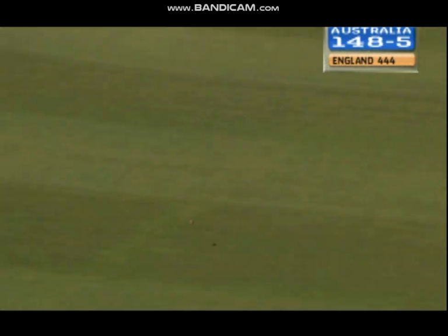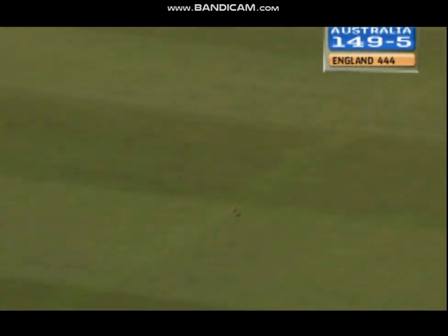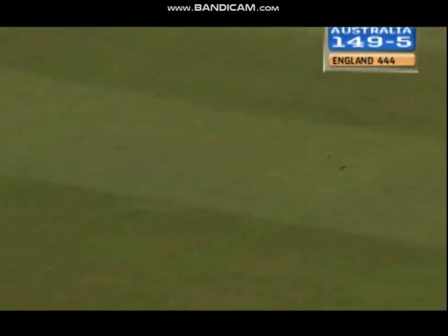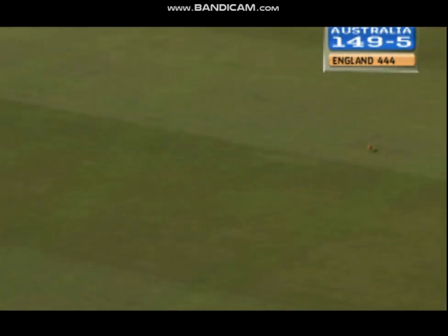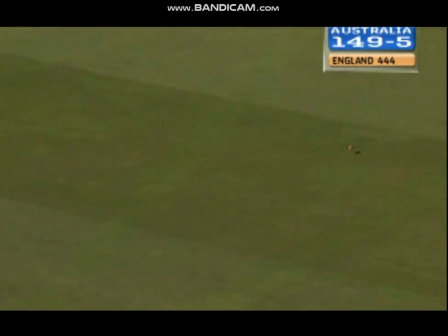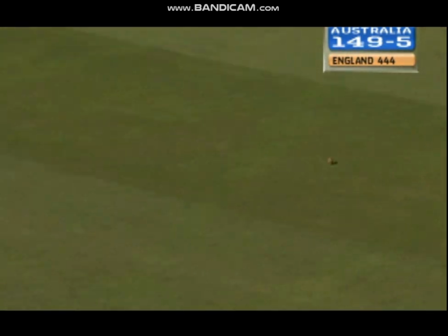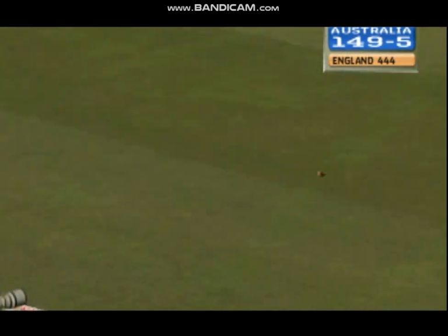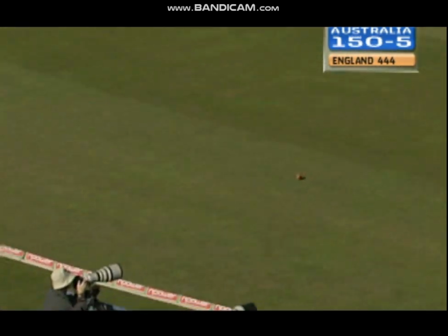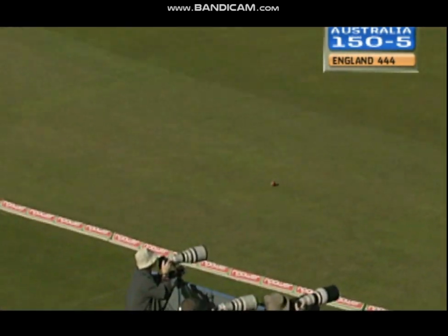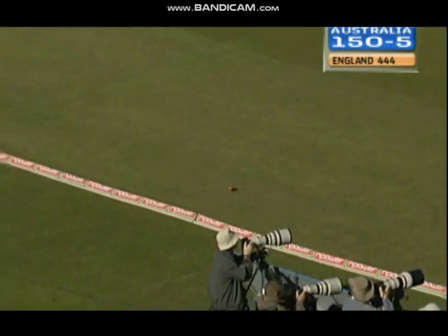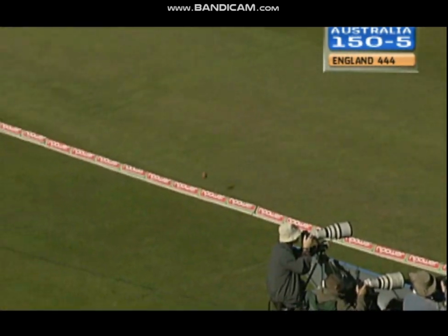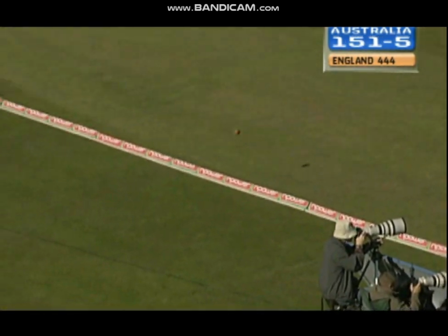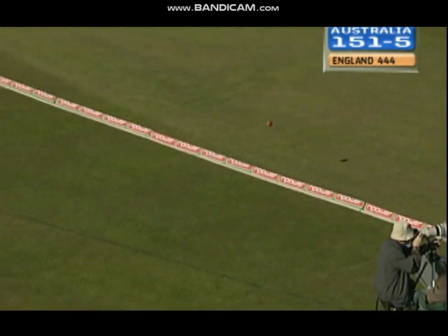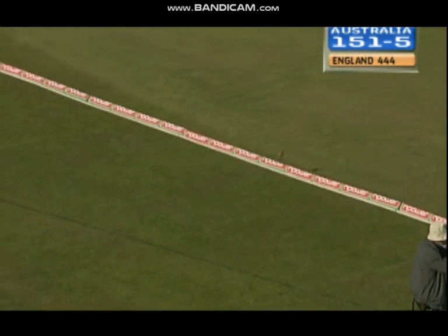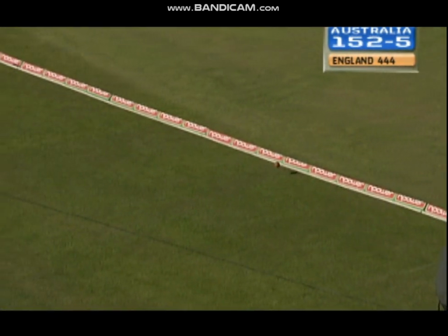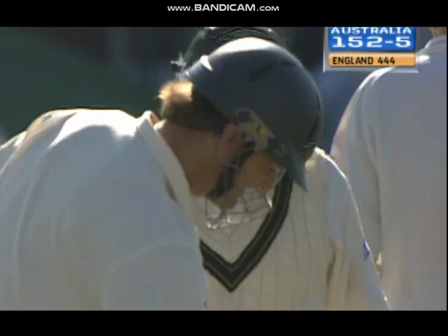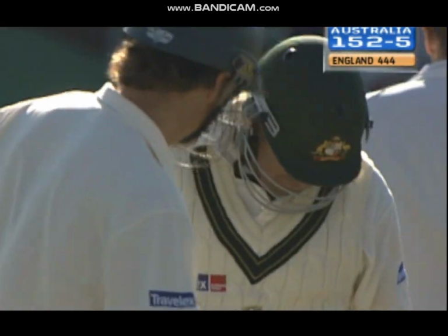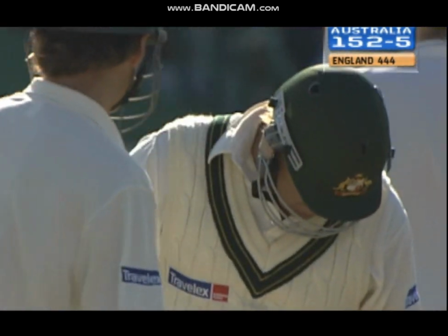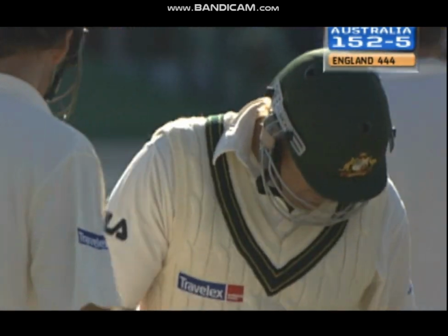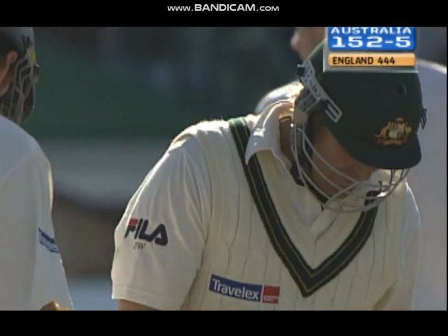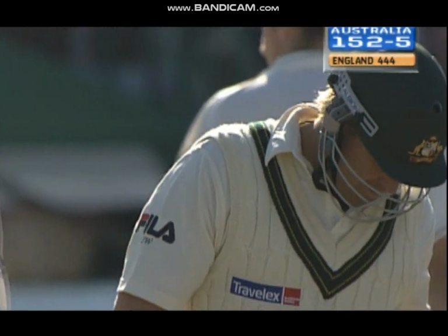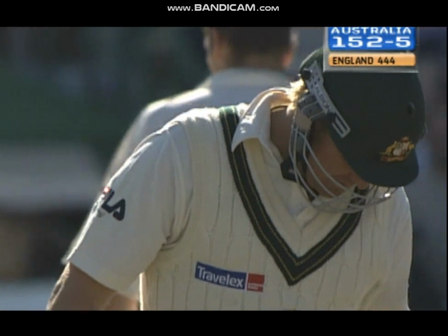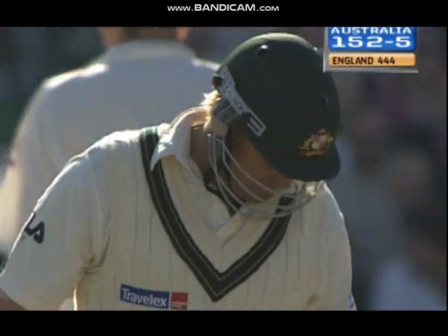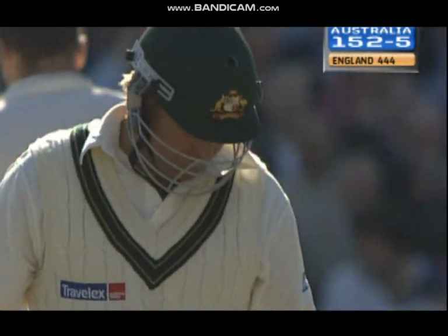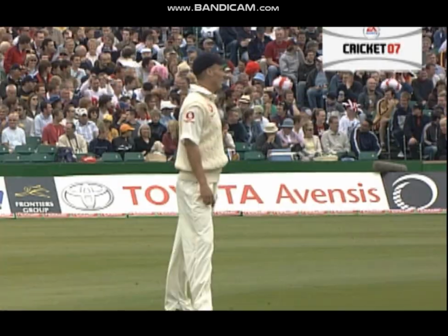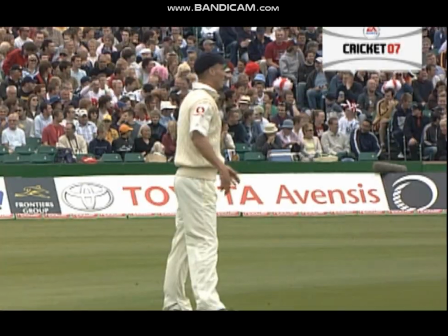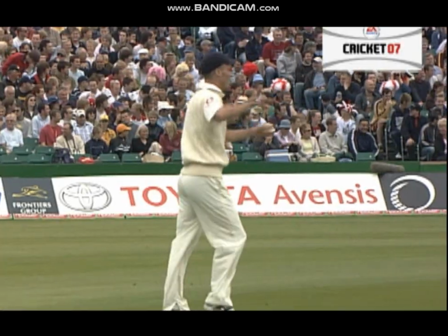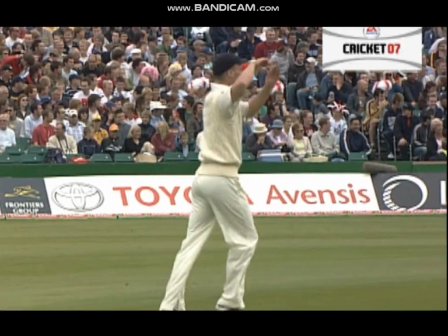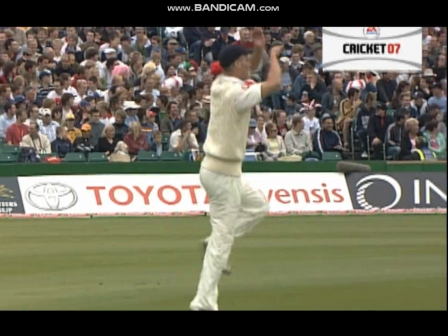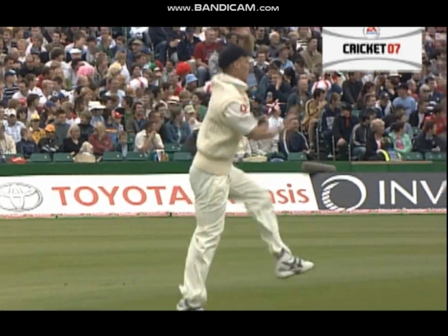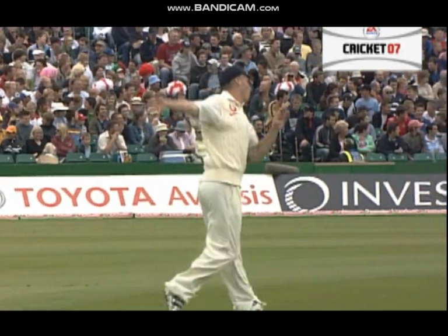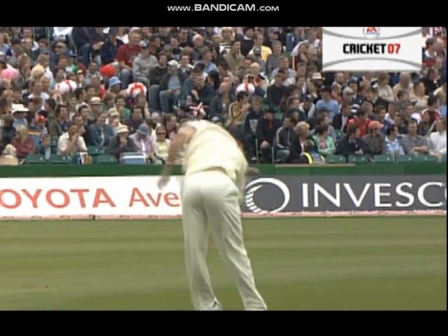Warne looks in good touch. We can't rule anything out from him. Michael Clark, of course, is injured as he faces his first delivery from Simon Jones.